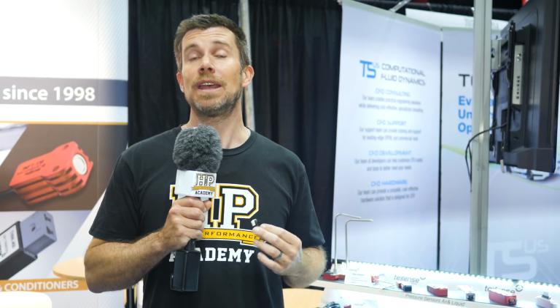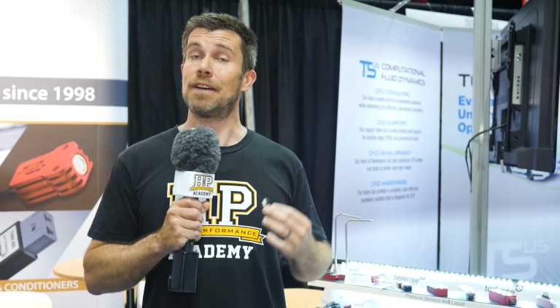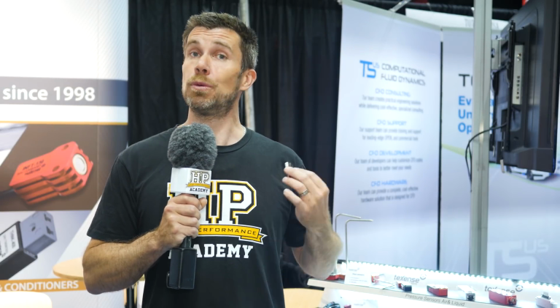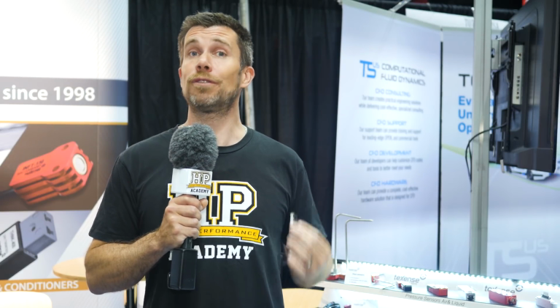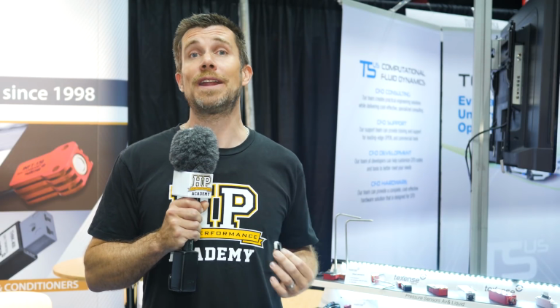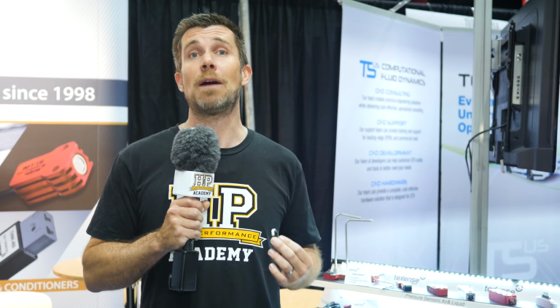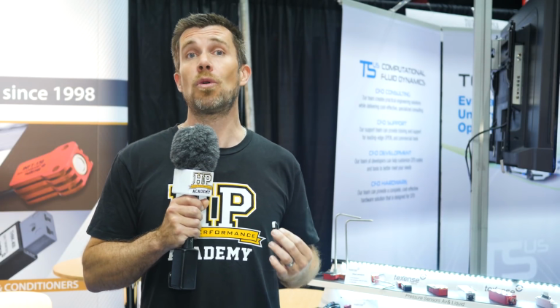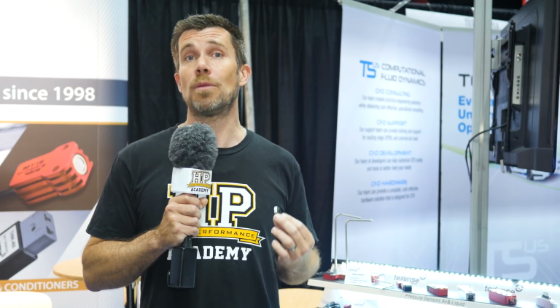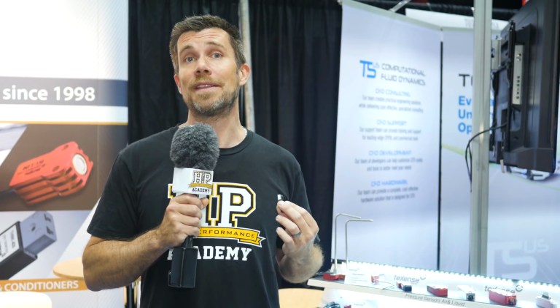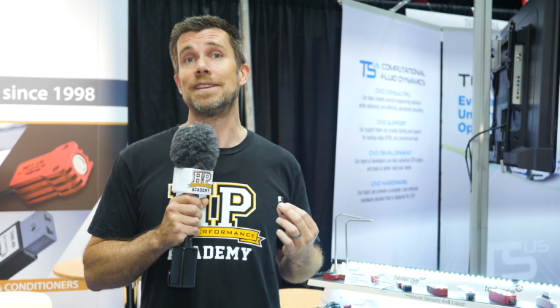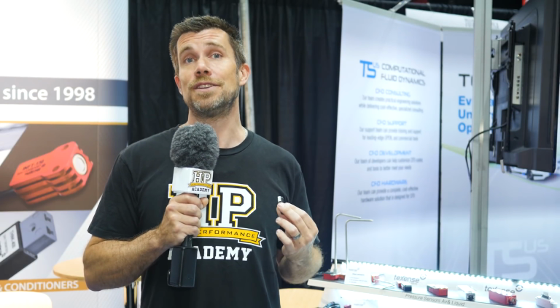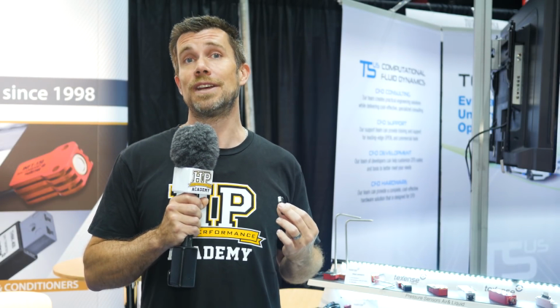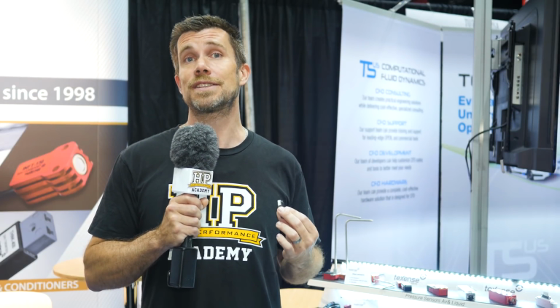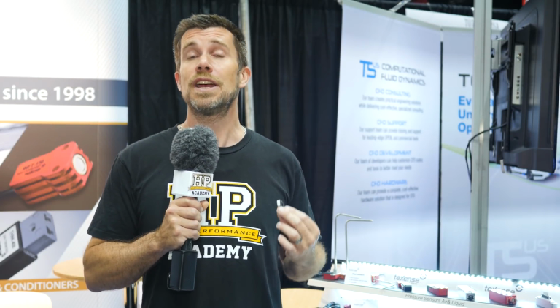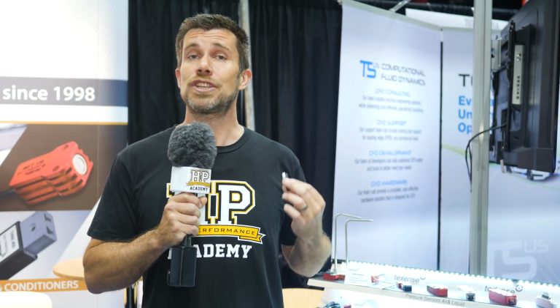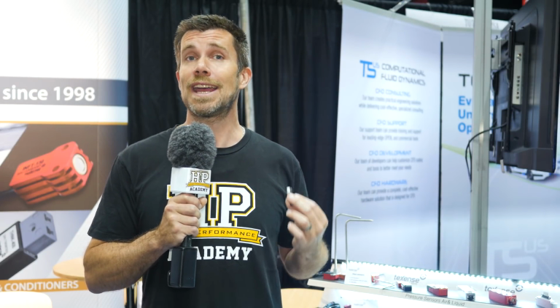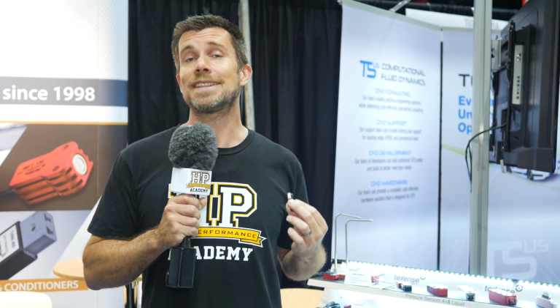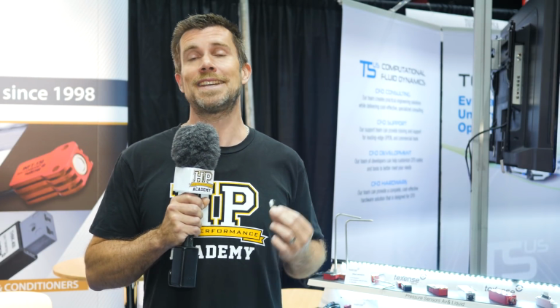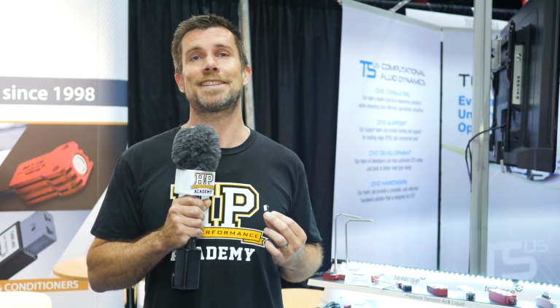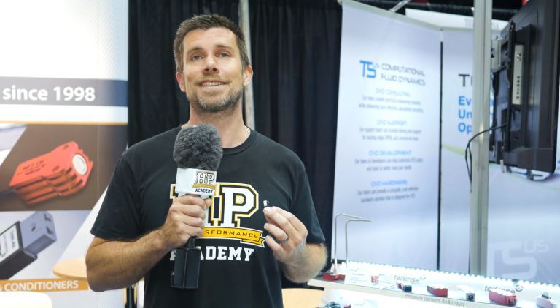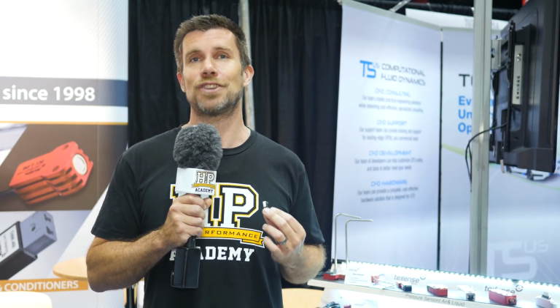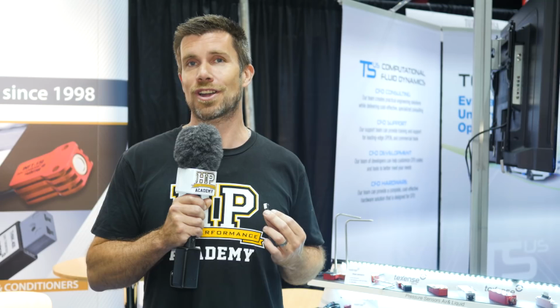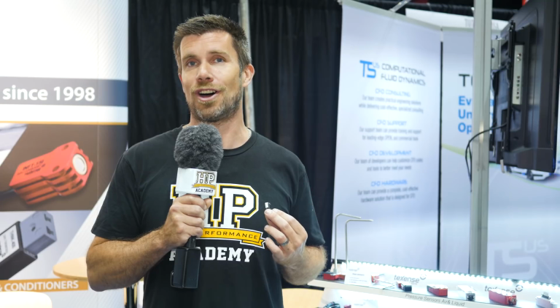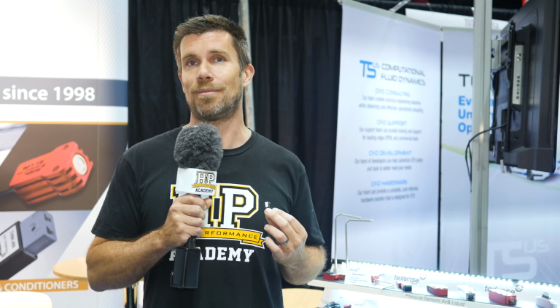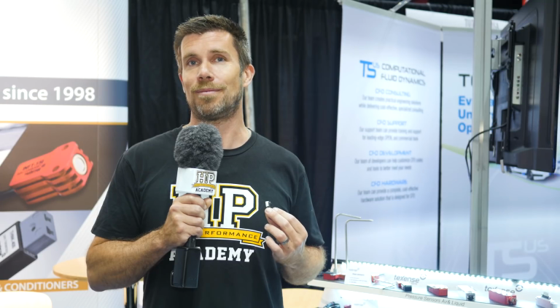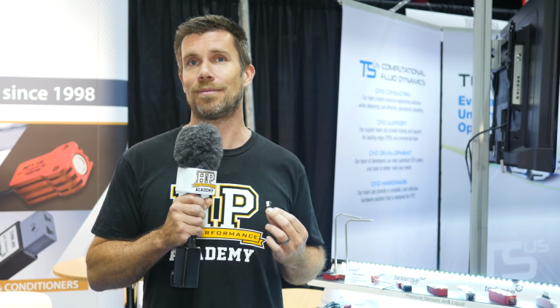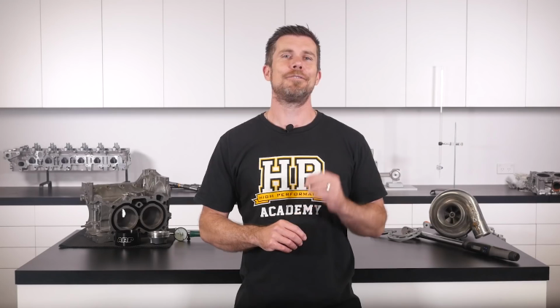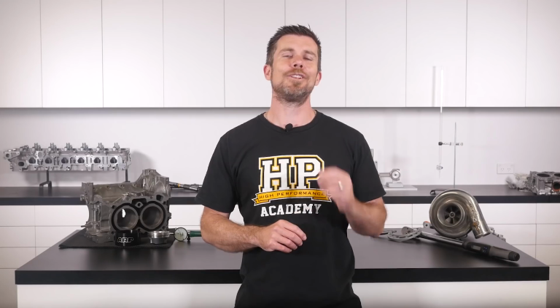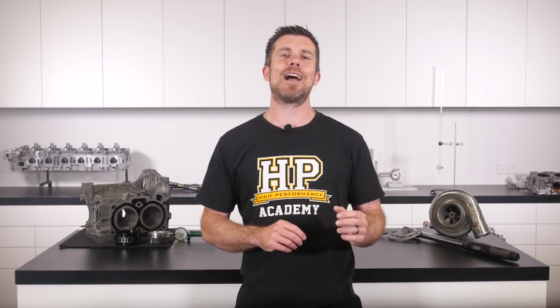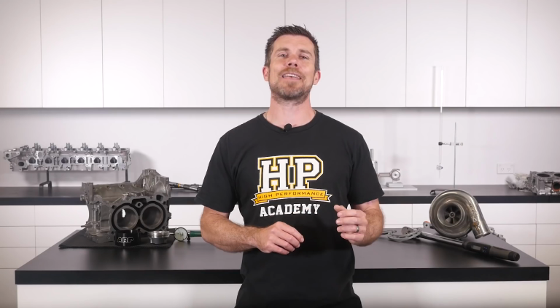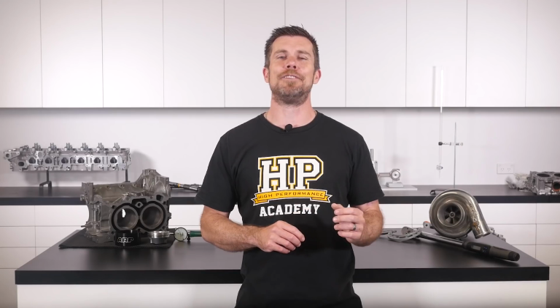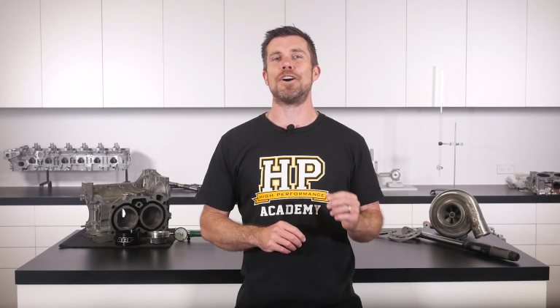If you want to find out more about these units, check out techsense.com.